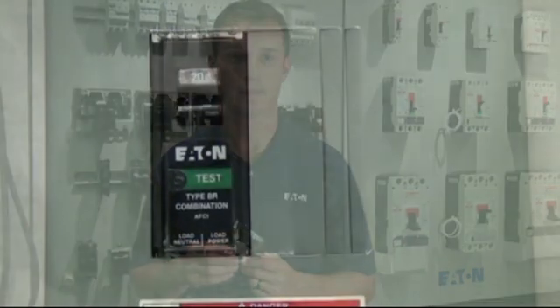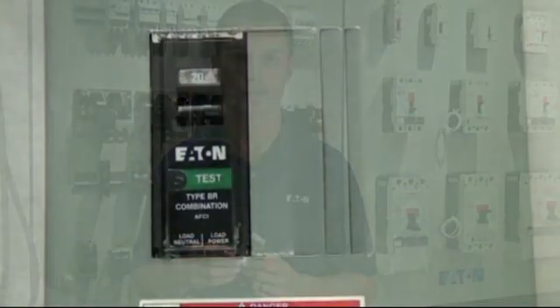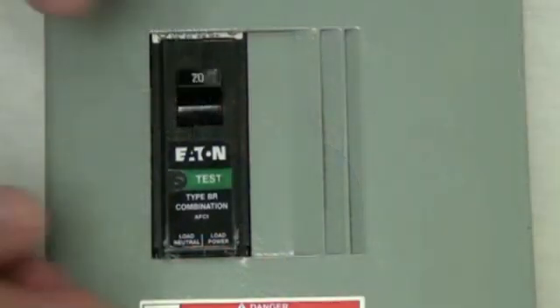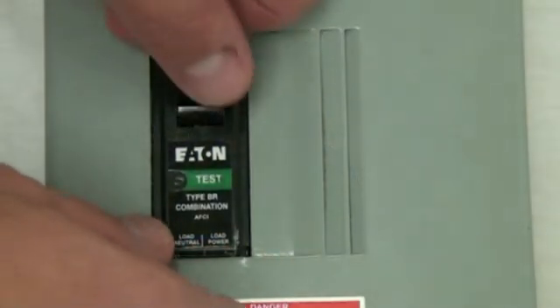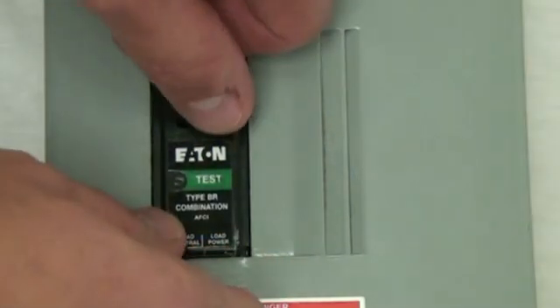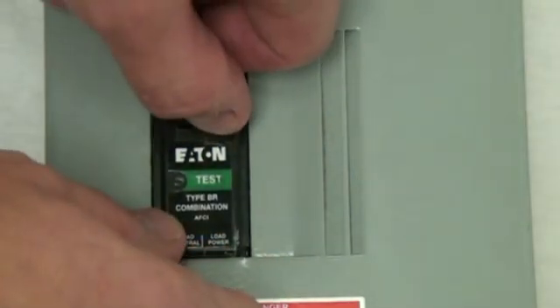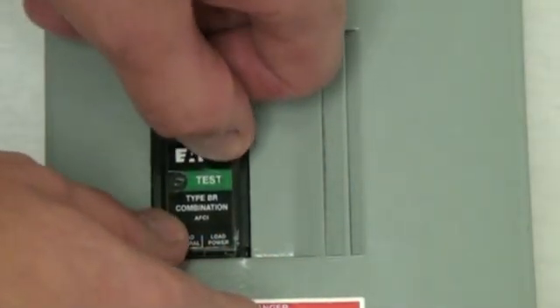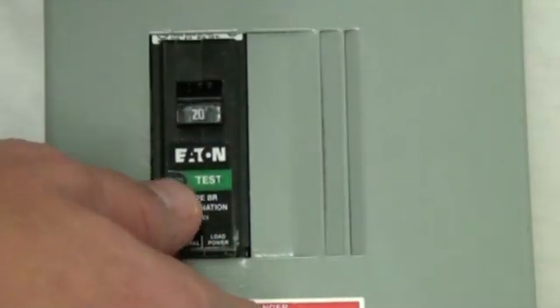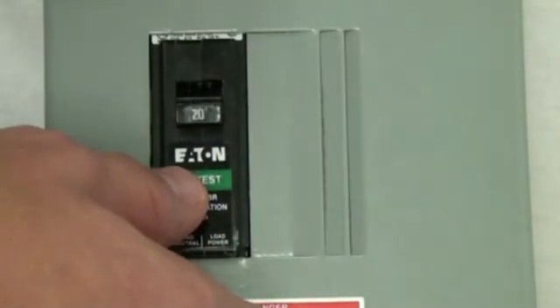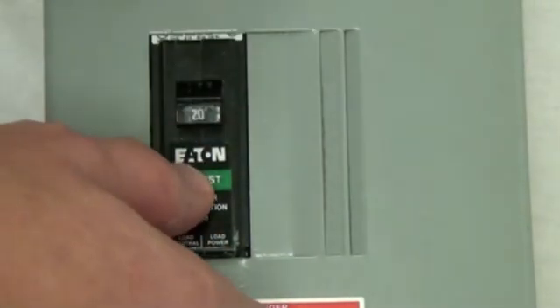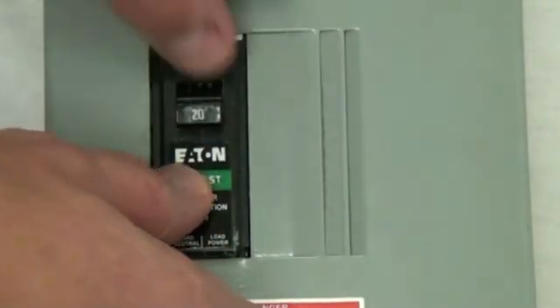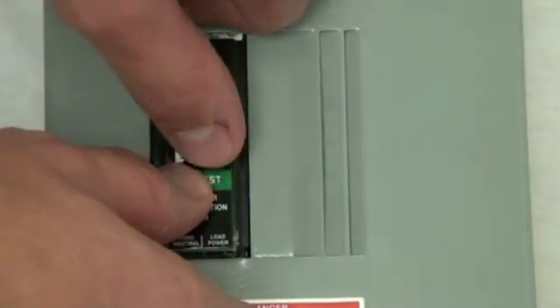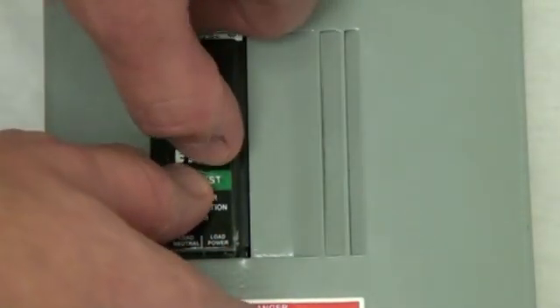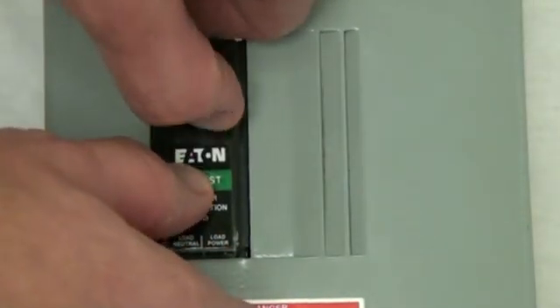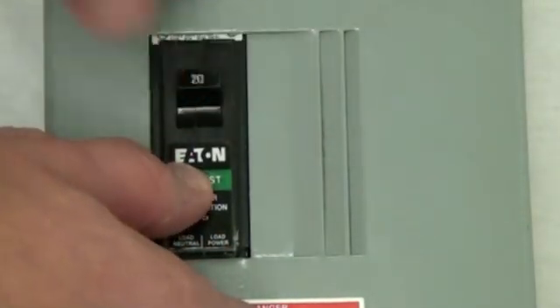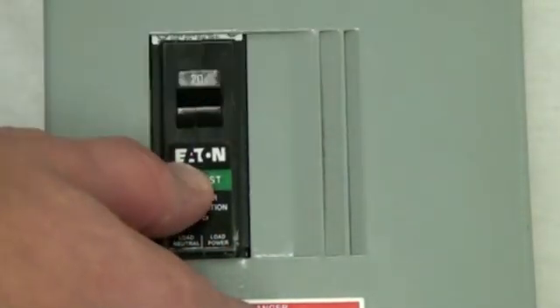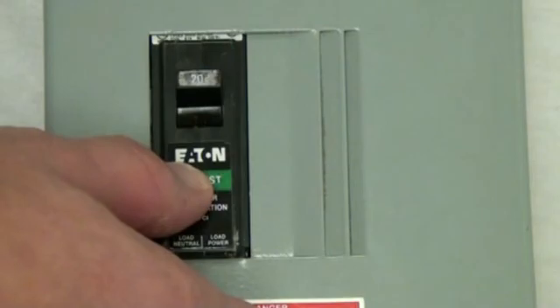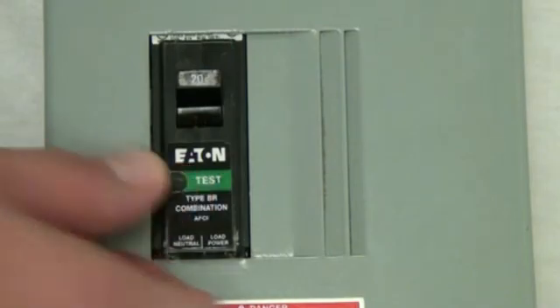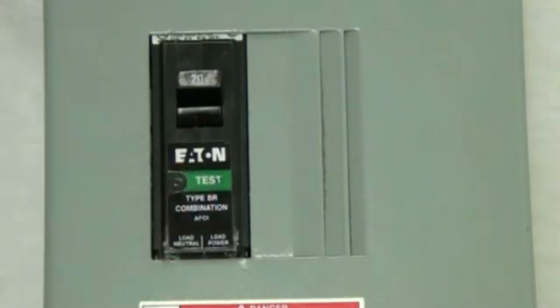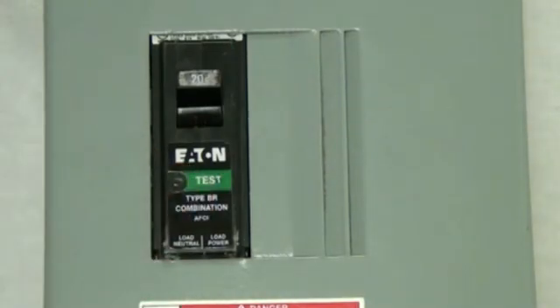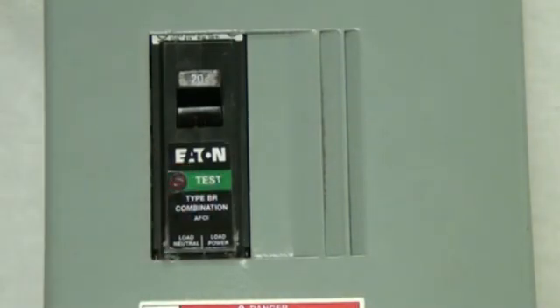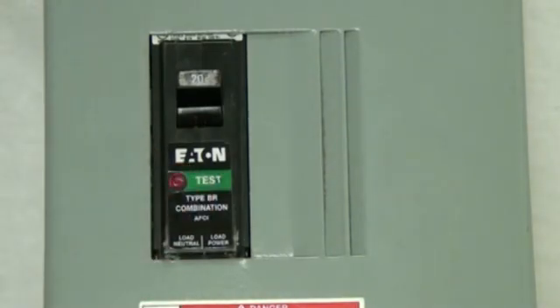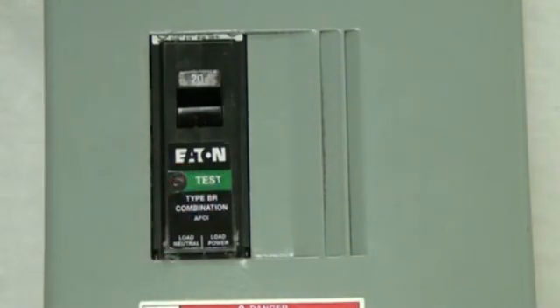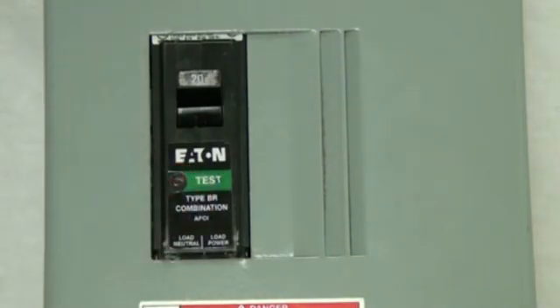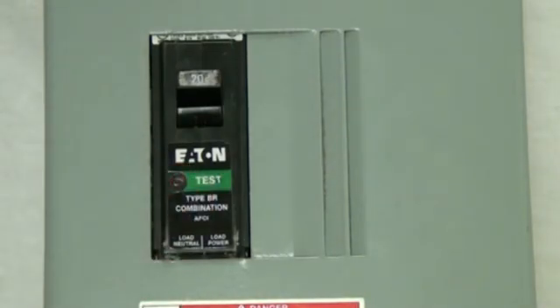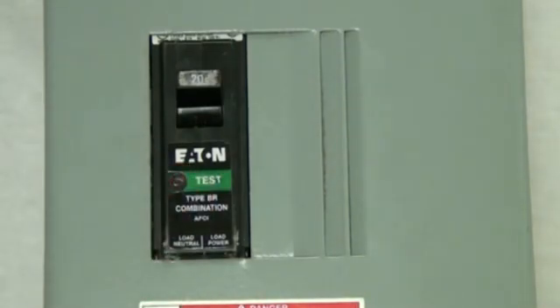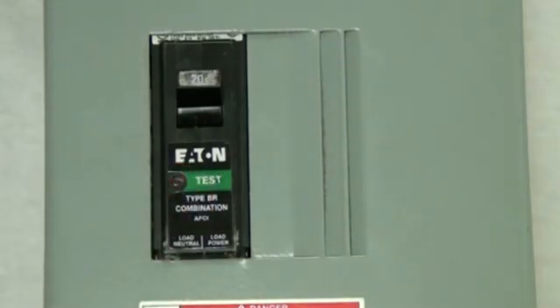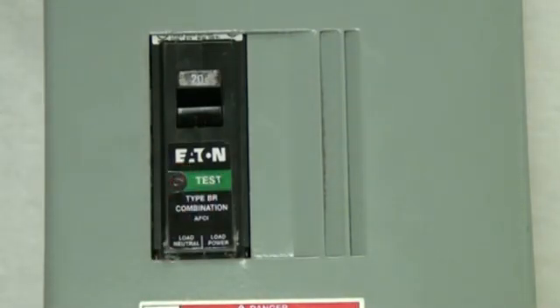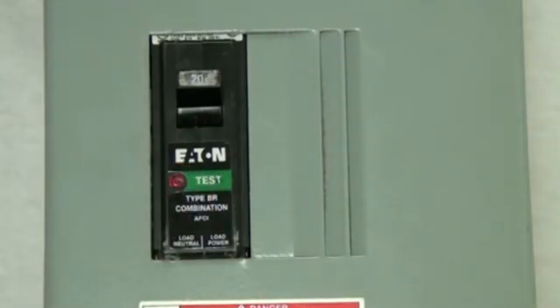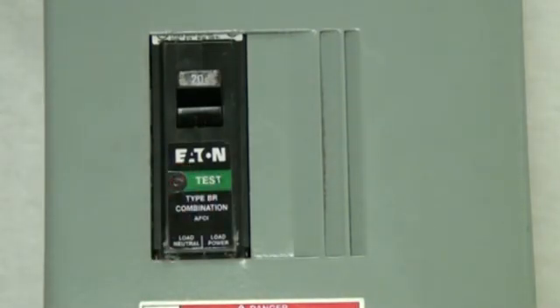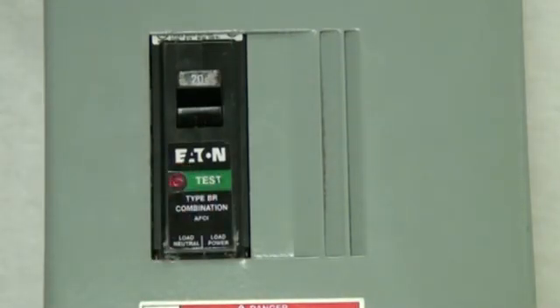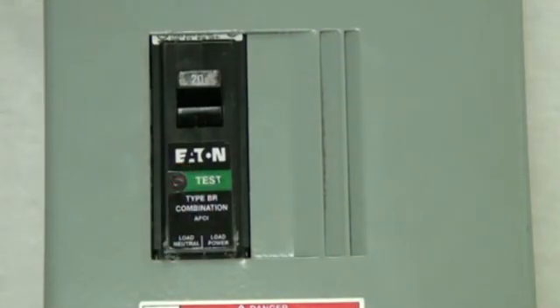Eaton will also be releasing a diagnostic version of the BR breaker, which will have an LED that signals up to seven different trip codes.